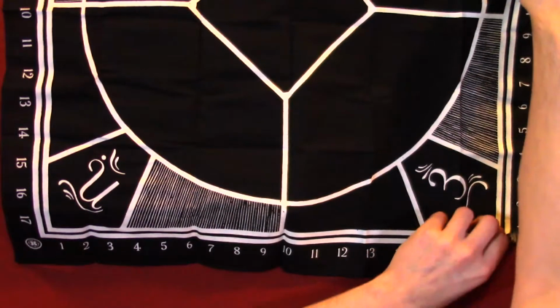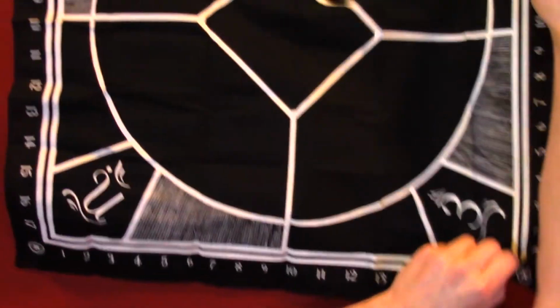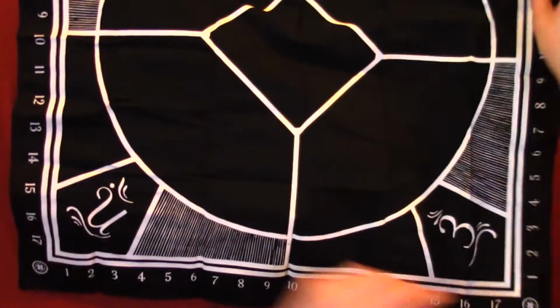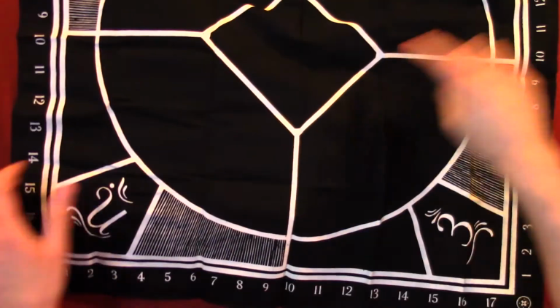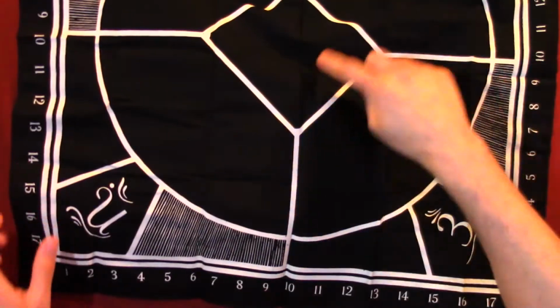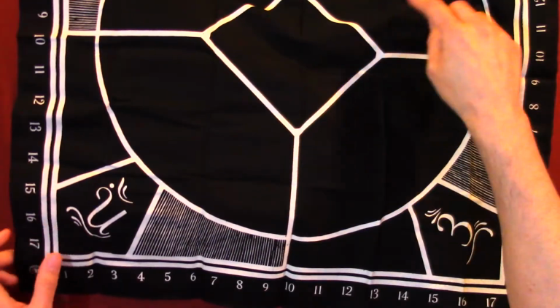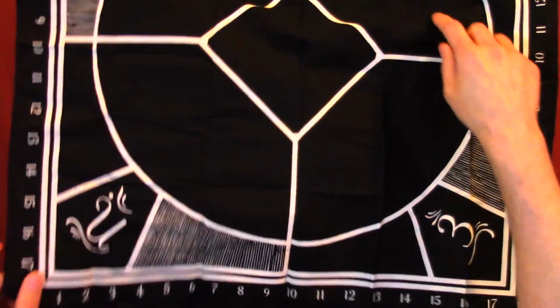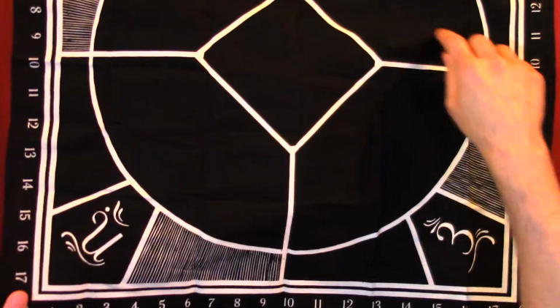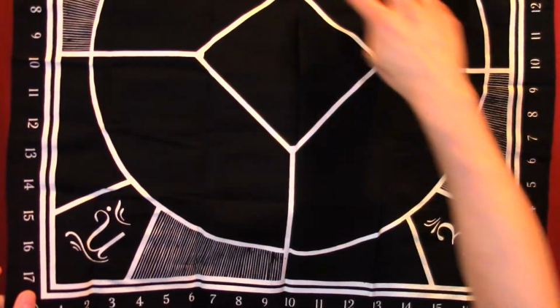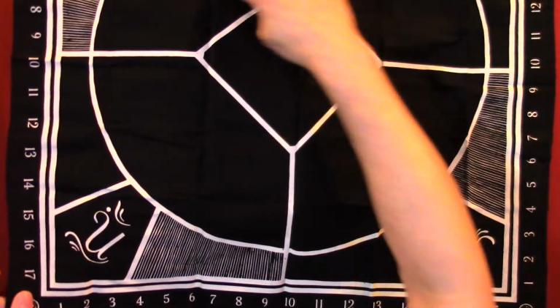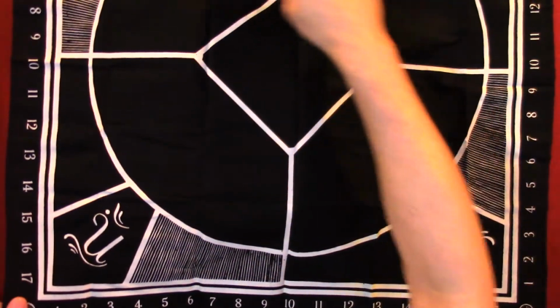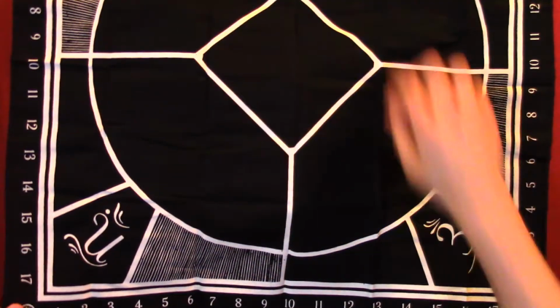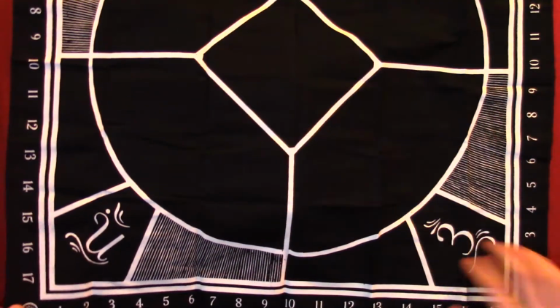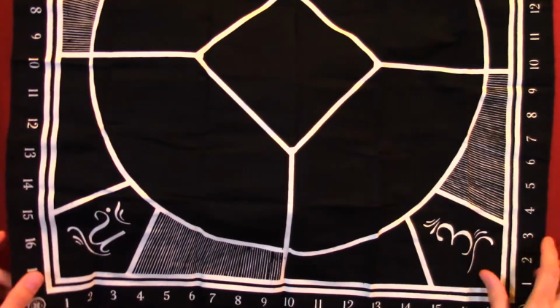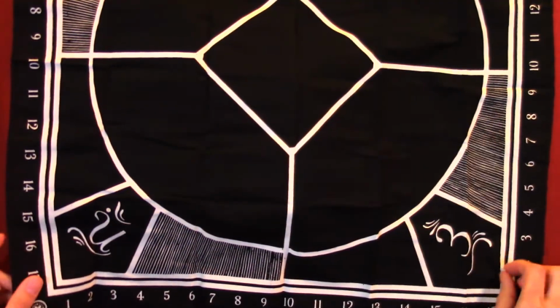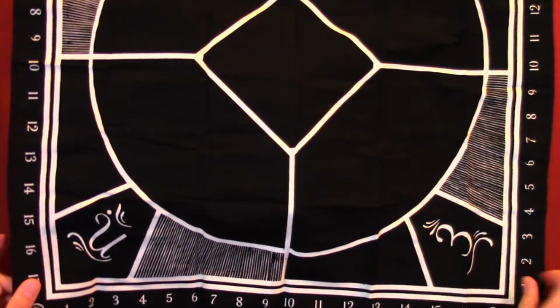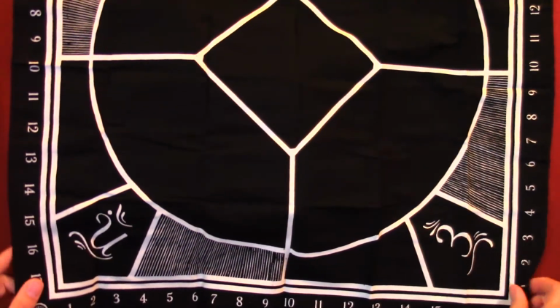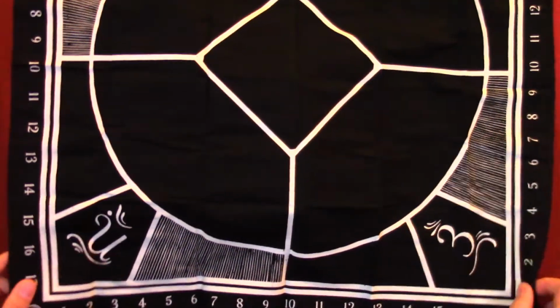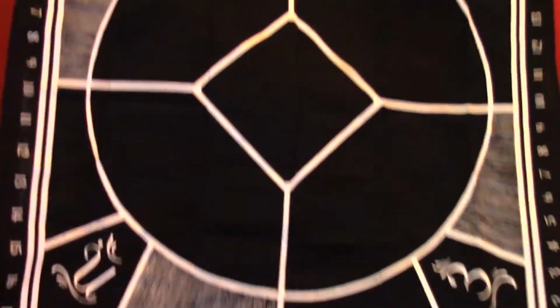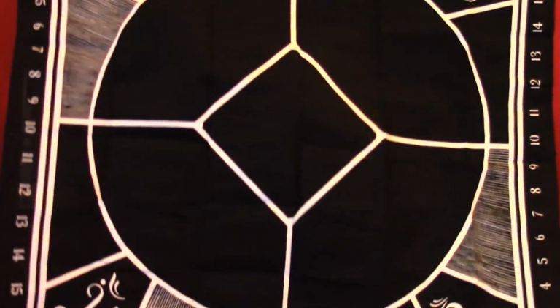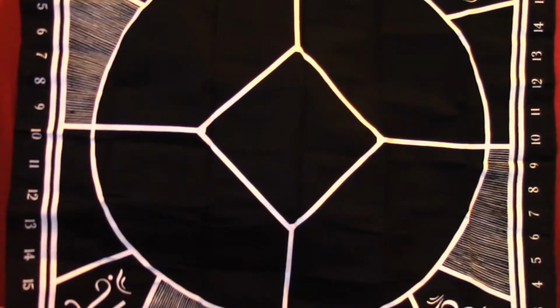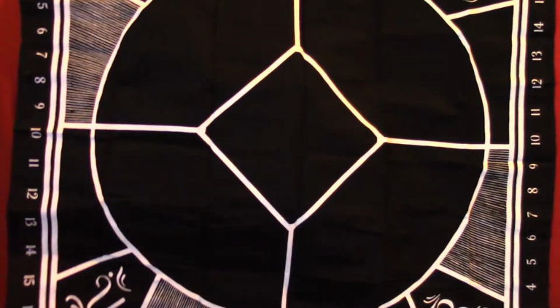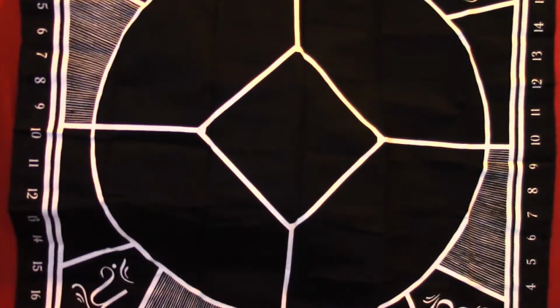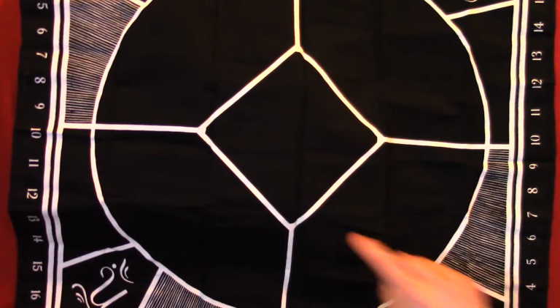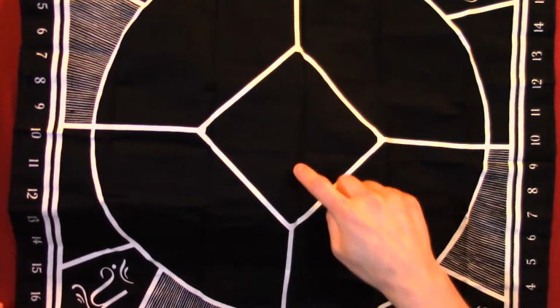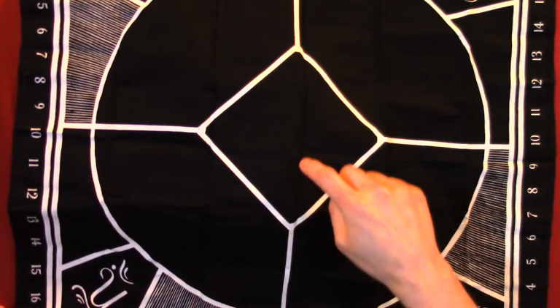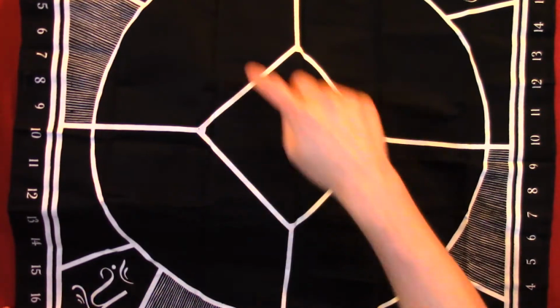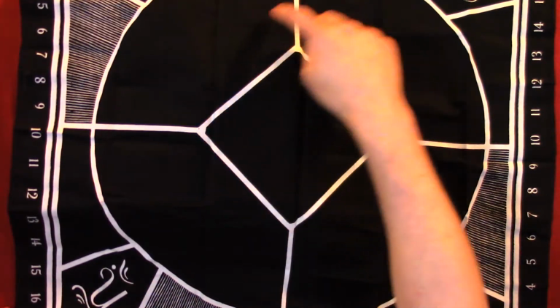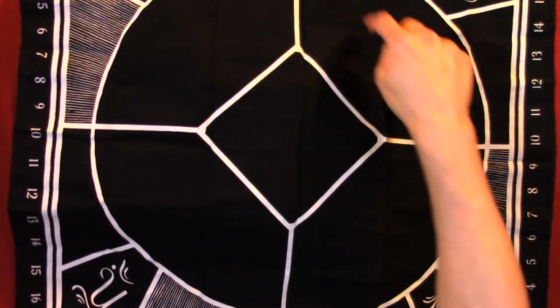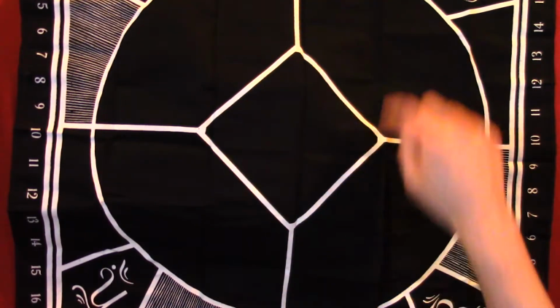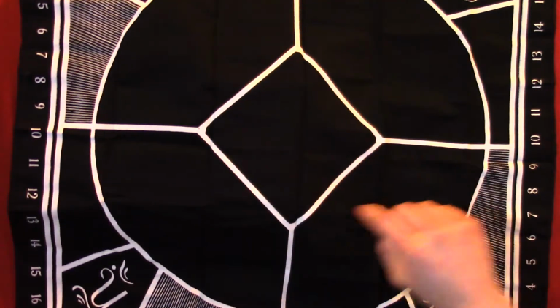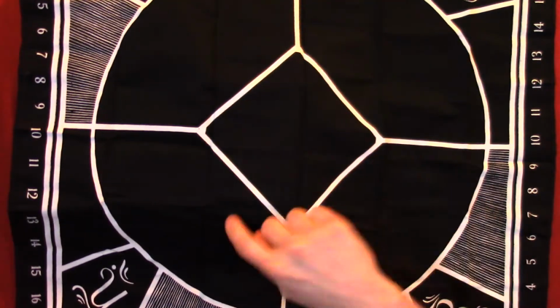You've got your center, and each broken down into four parts — center, 1, 2, 3, 4.